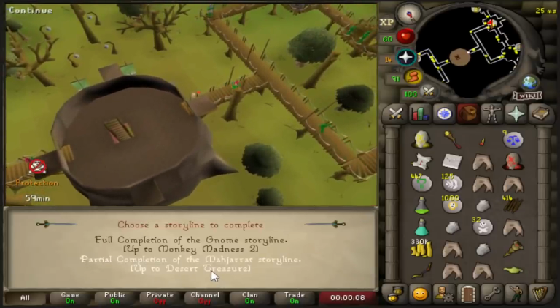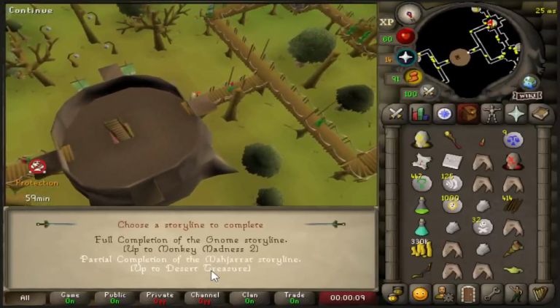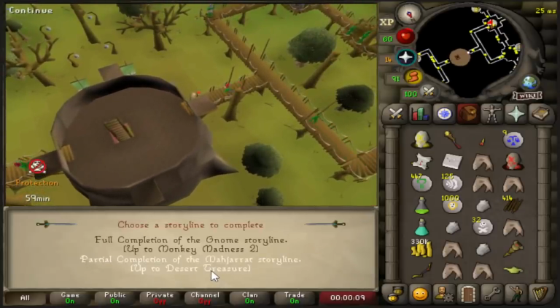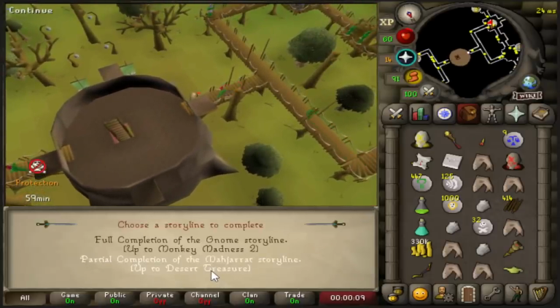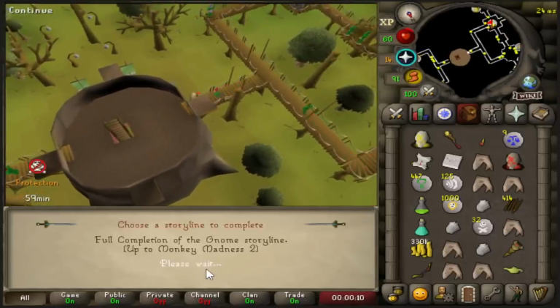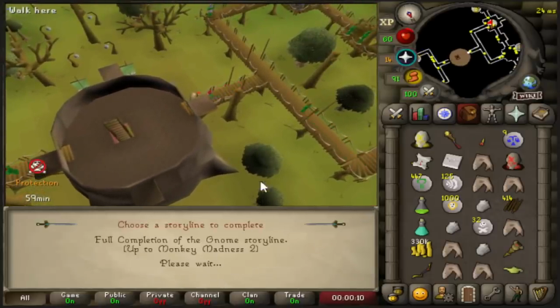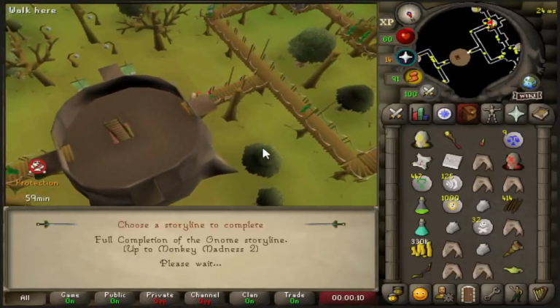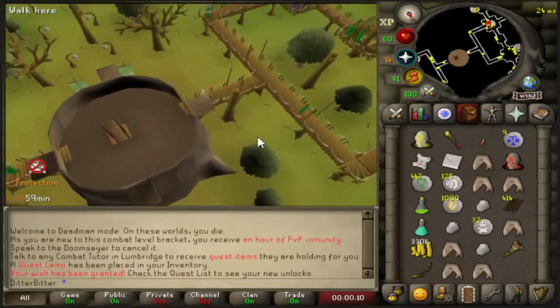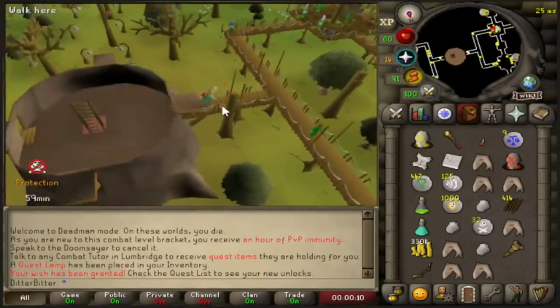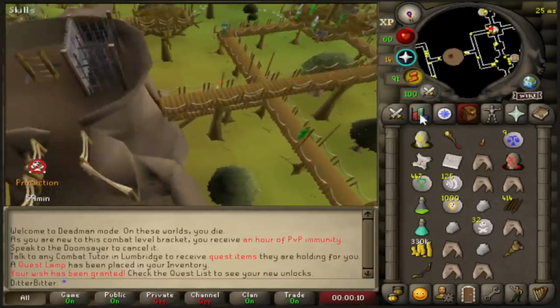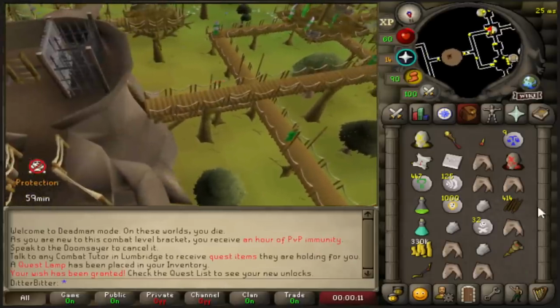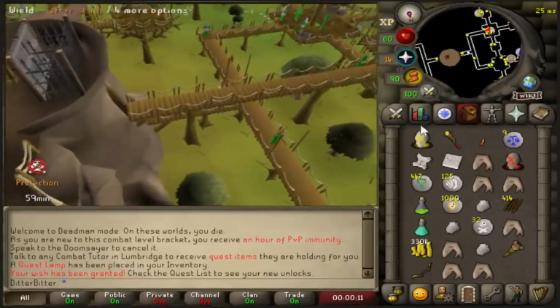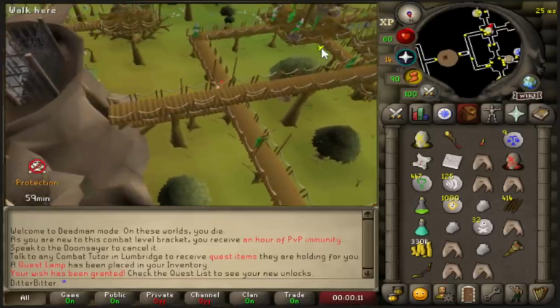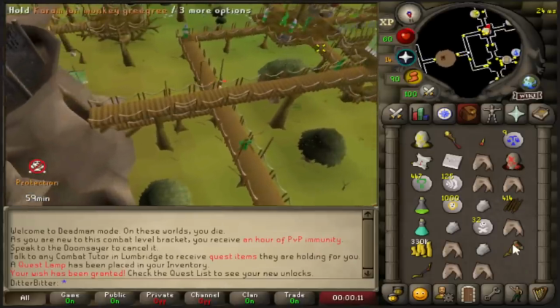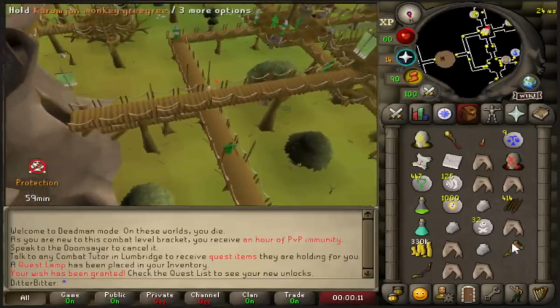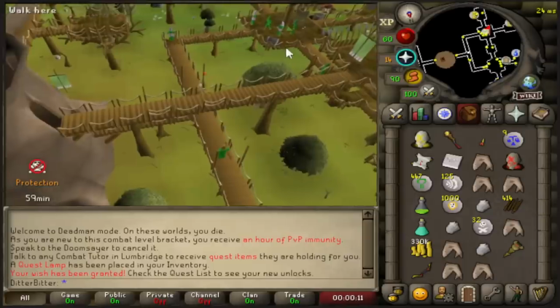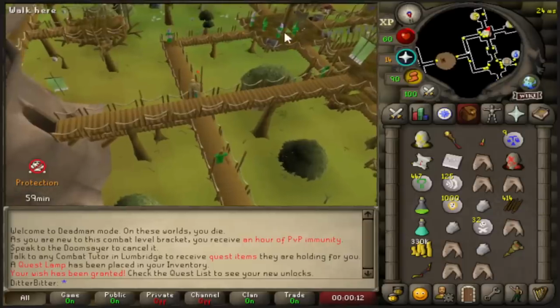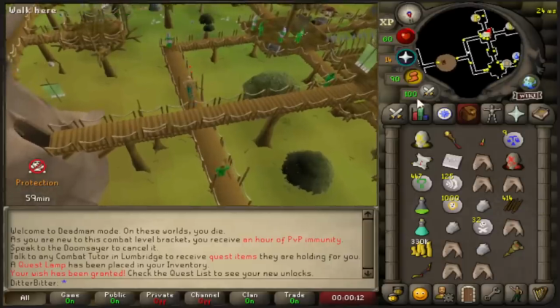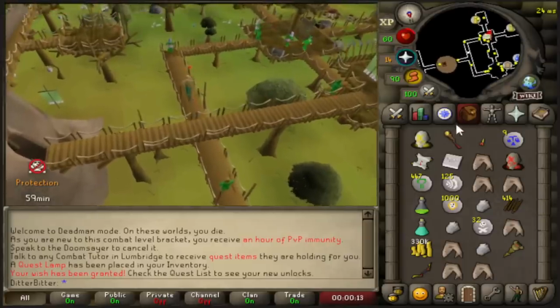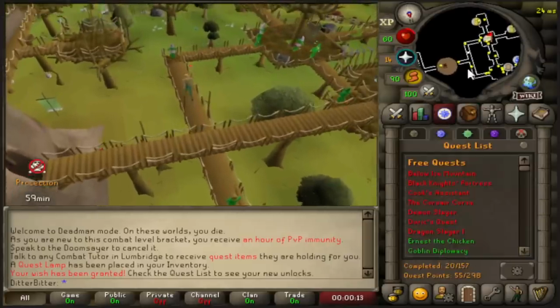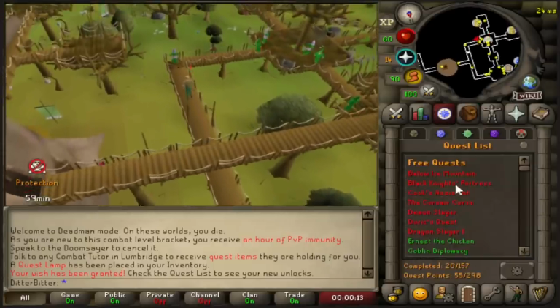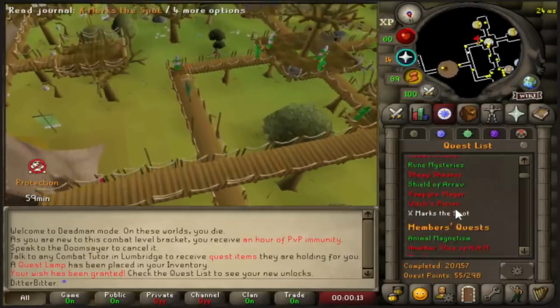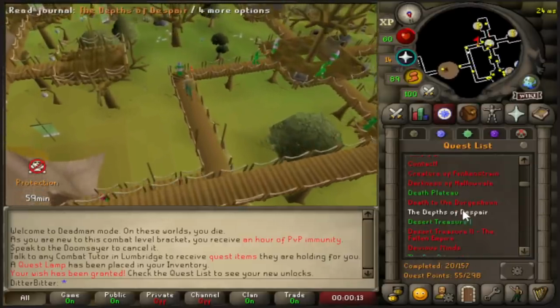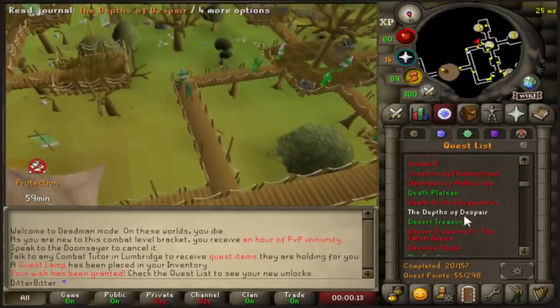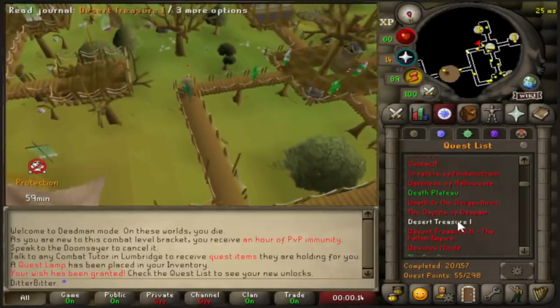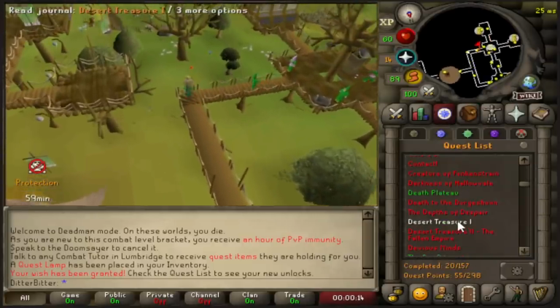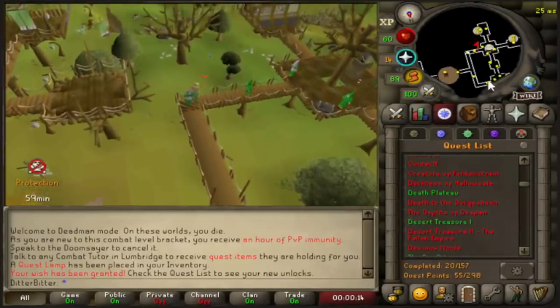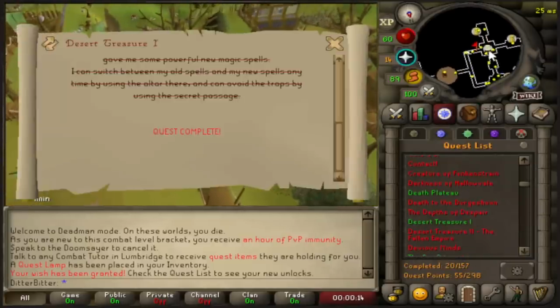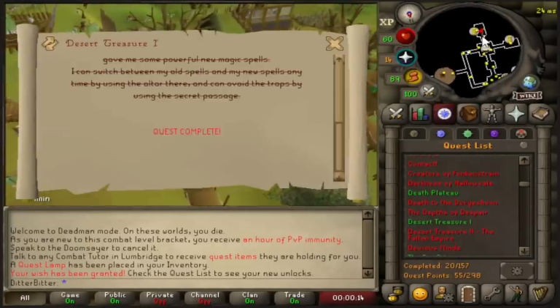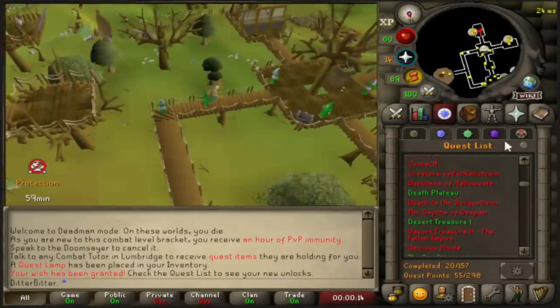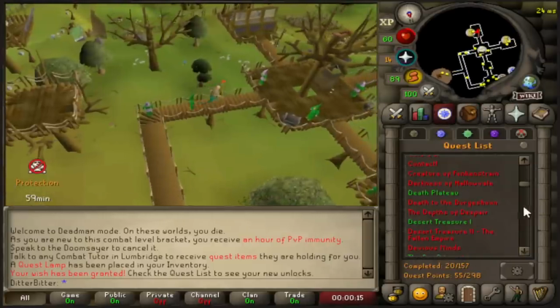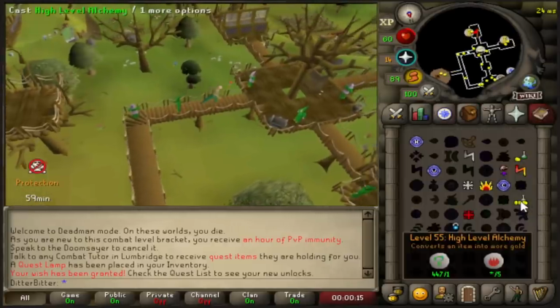A quest lamp, full completion, up to Desert Treasure. That's the one. Do I have Desert Treasure unlocked? I do! I'm so good at RS.